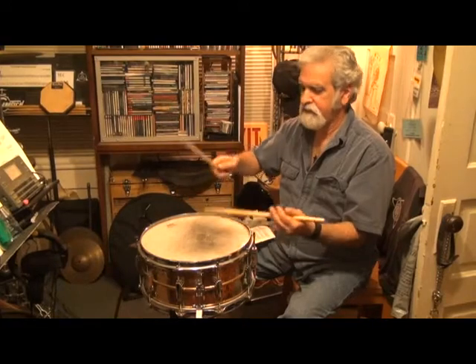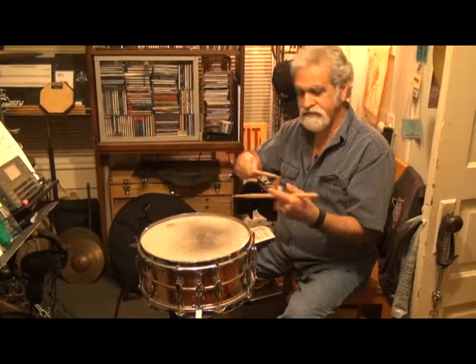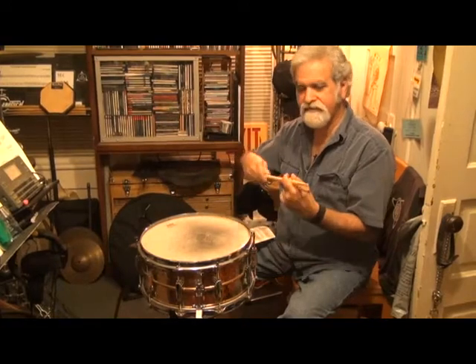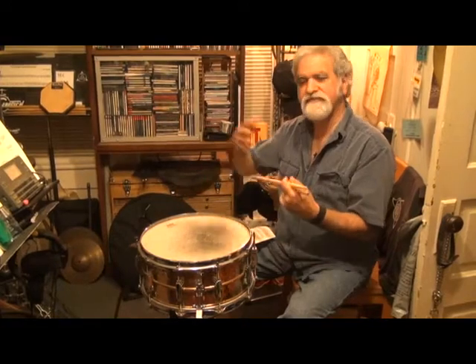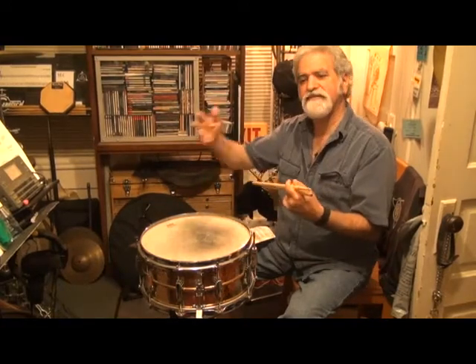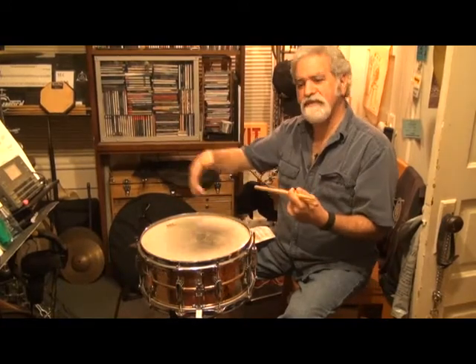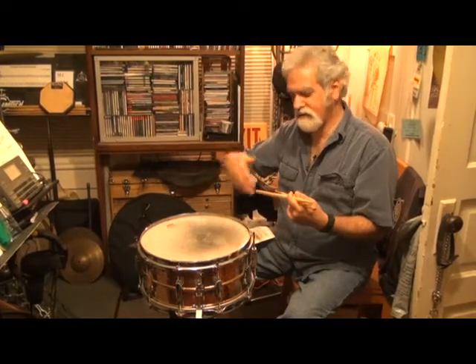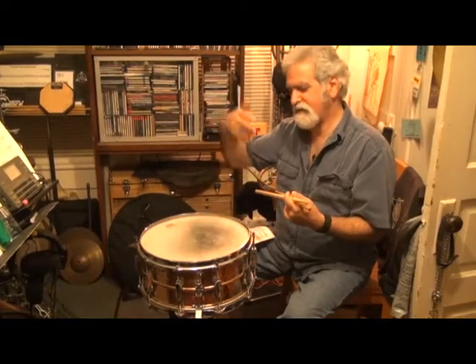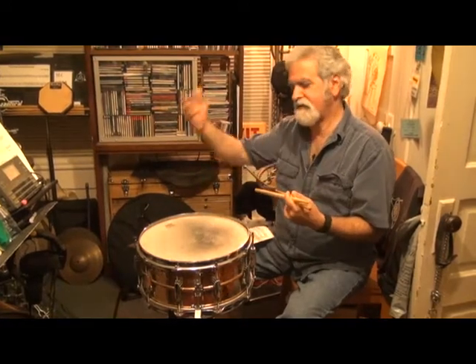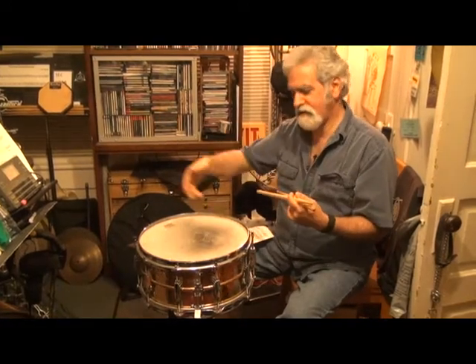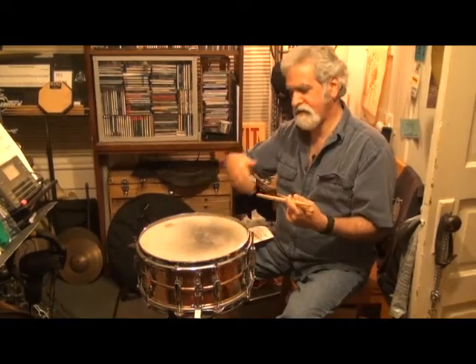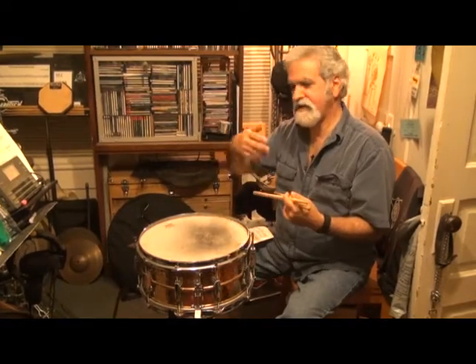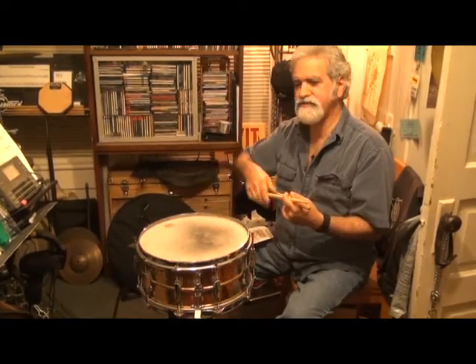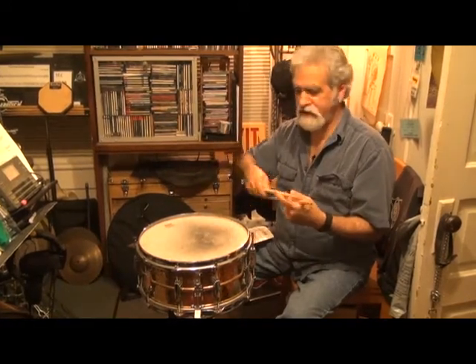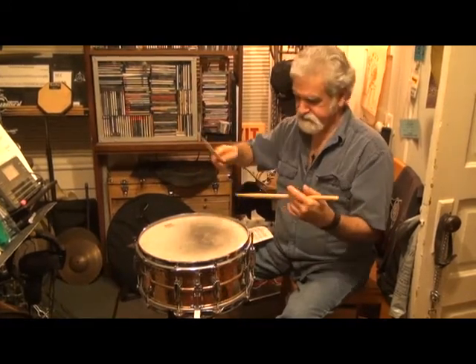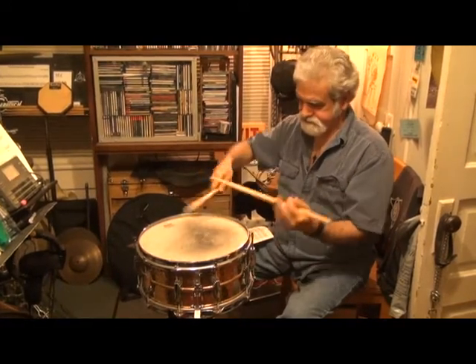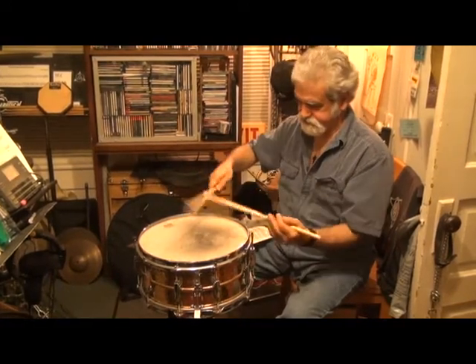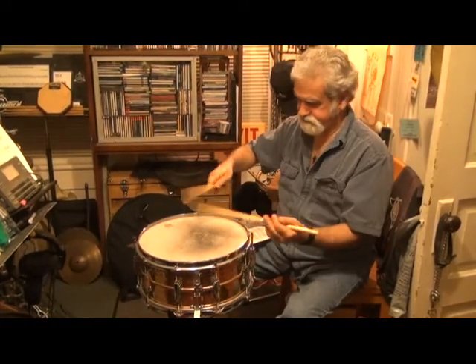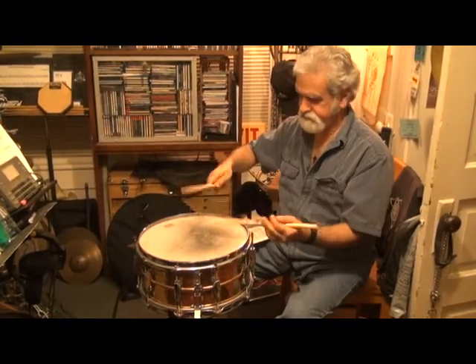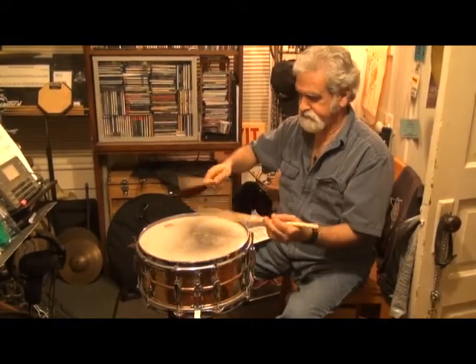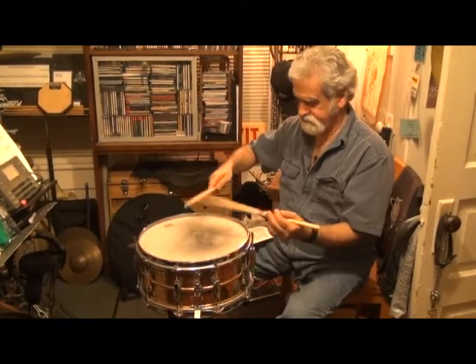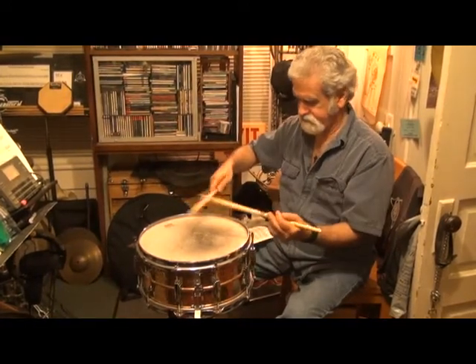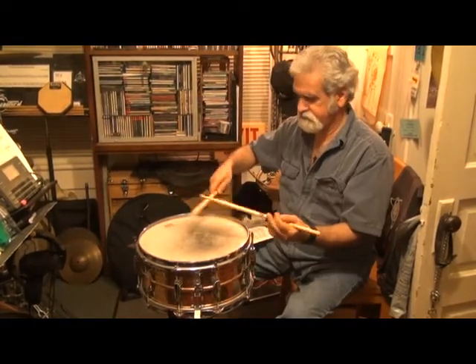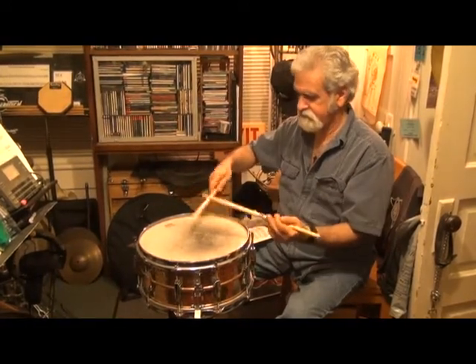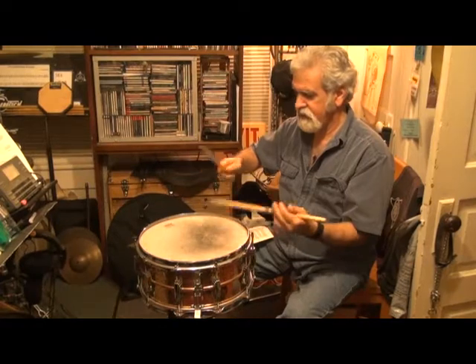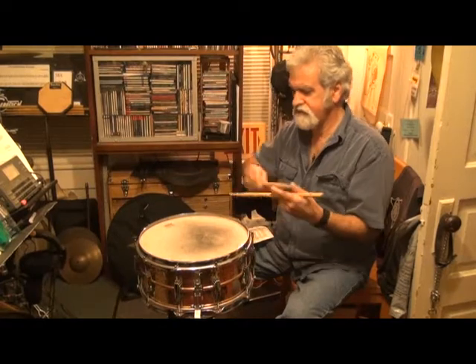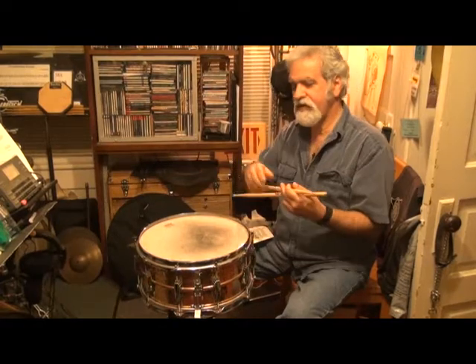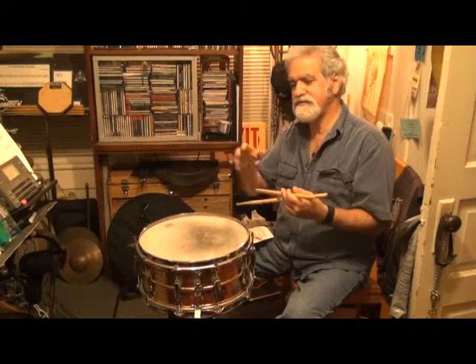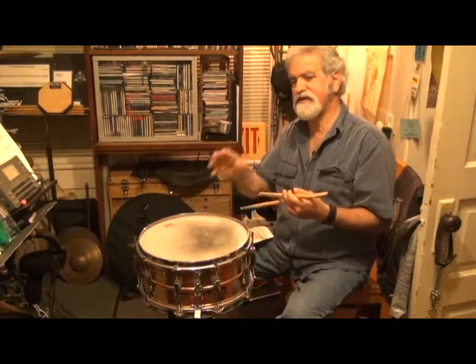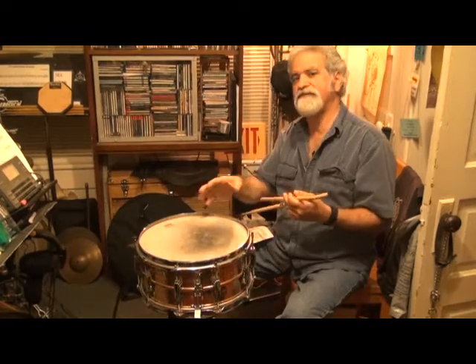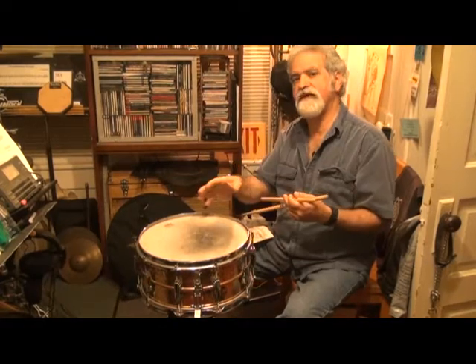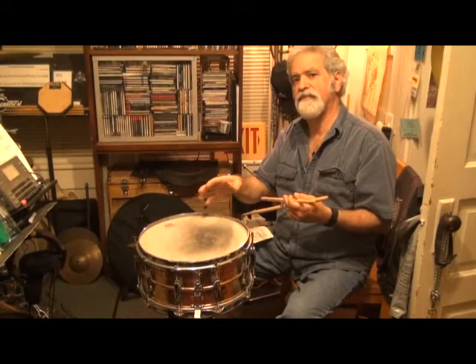One, two, three, four, five, six, seven, eight, one, two, three, four, five, six, seven, eight. That also helps you keep the tempo.